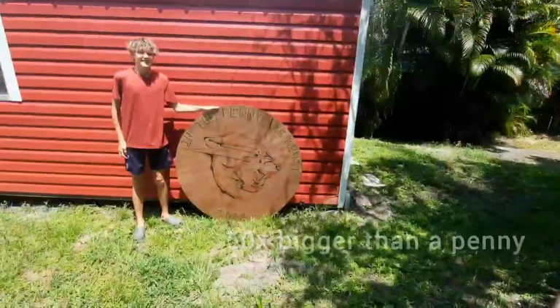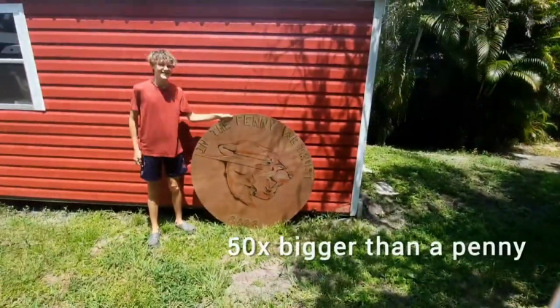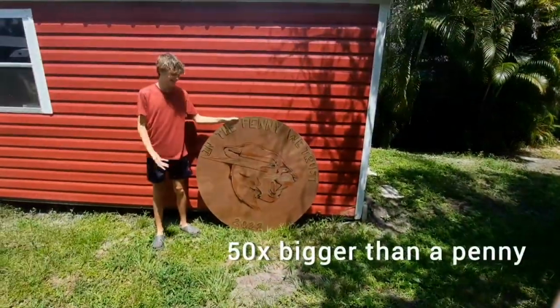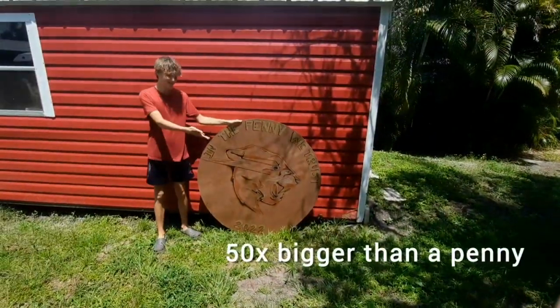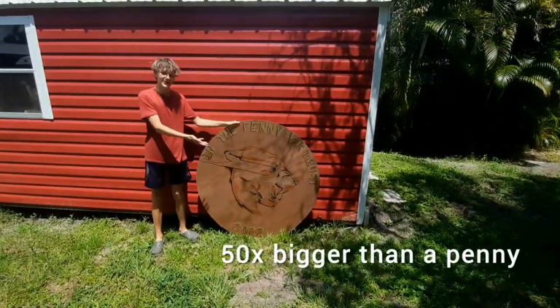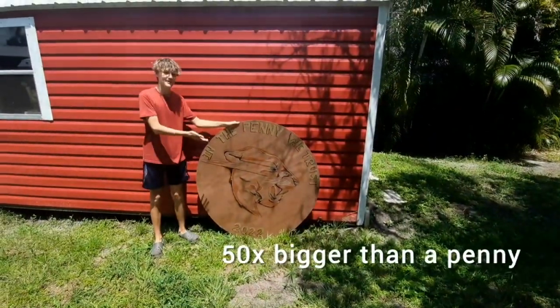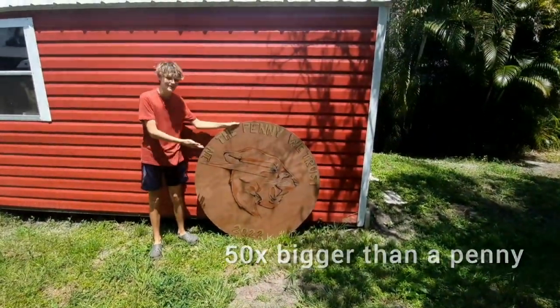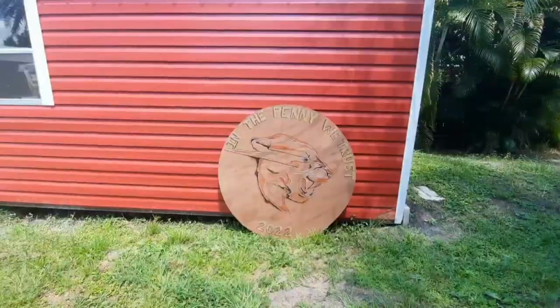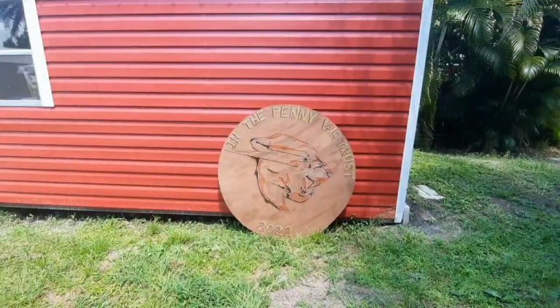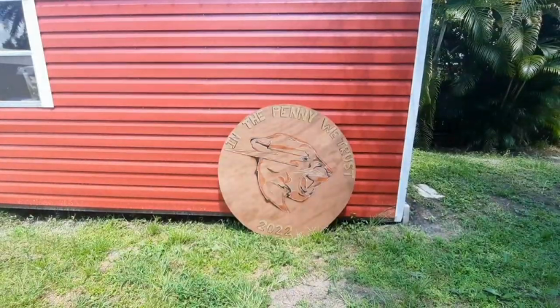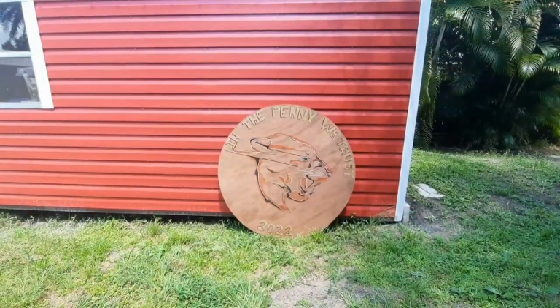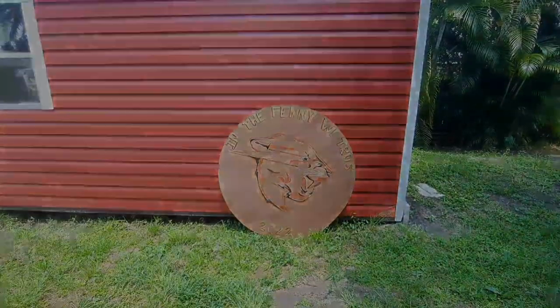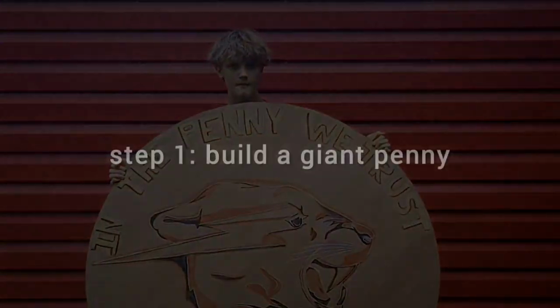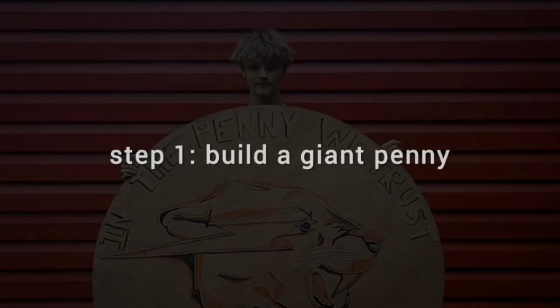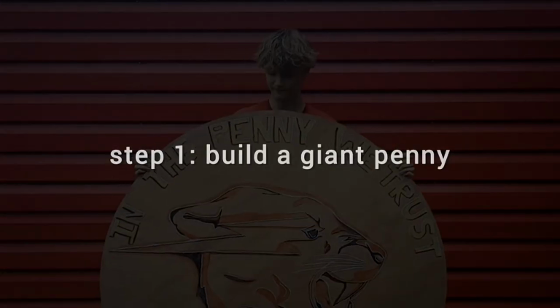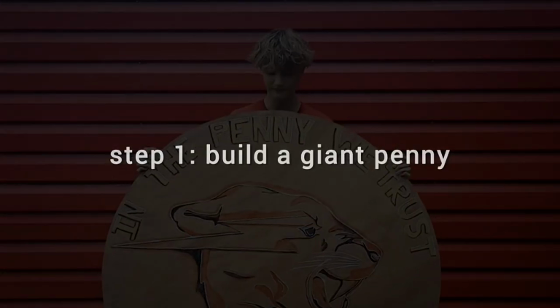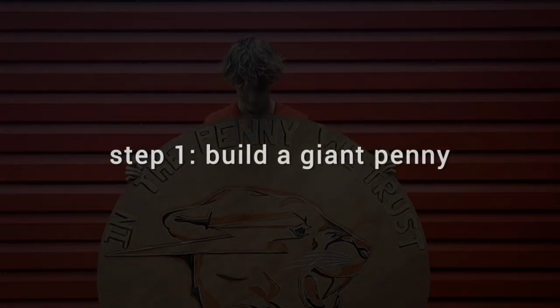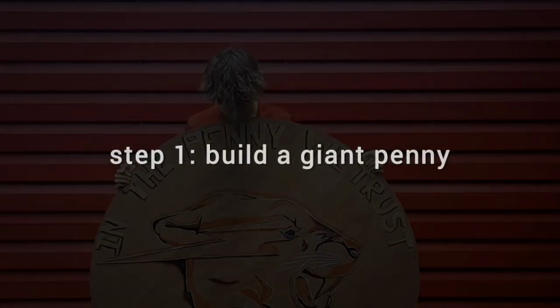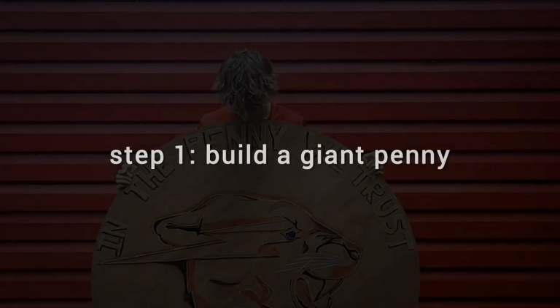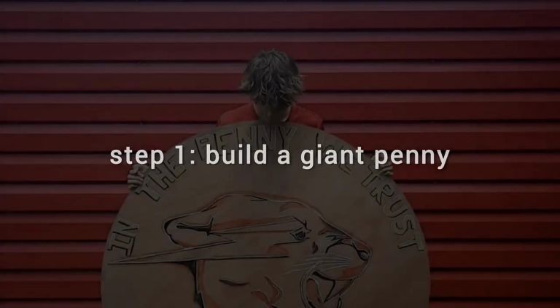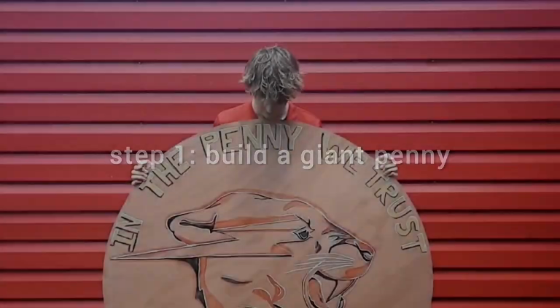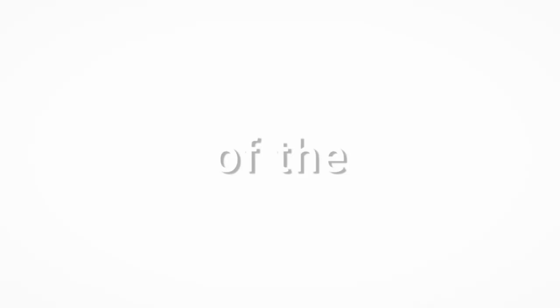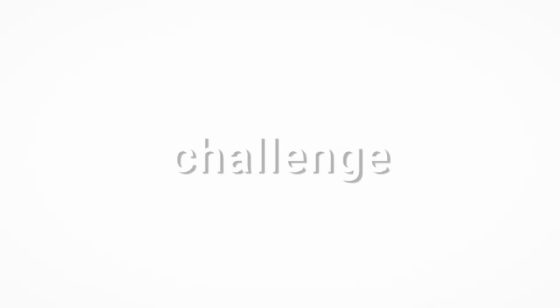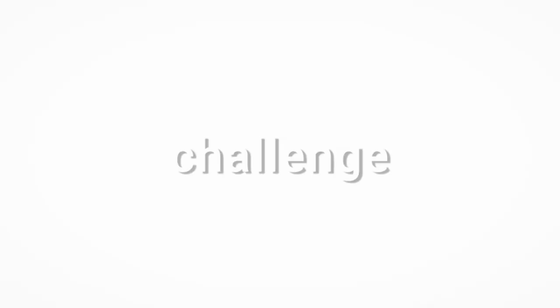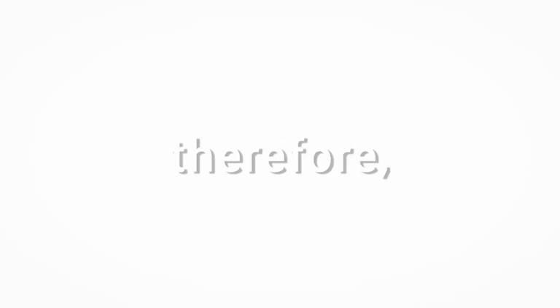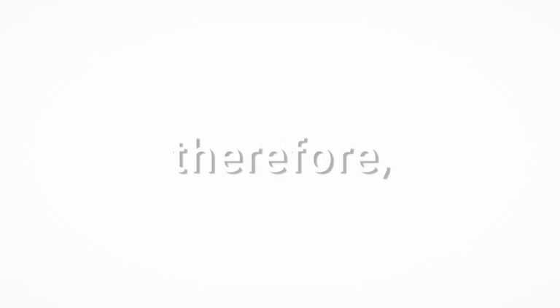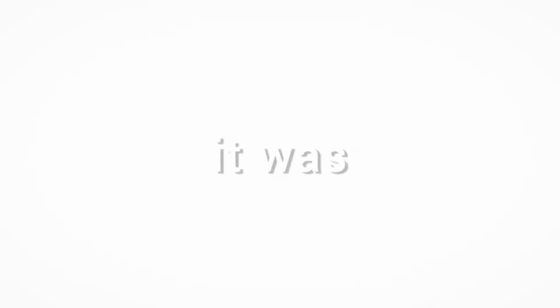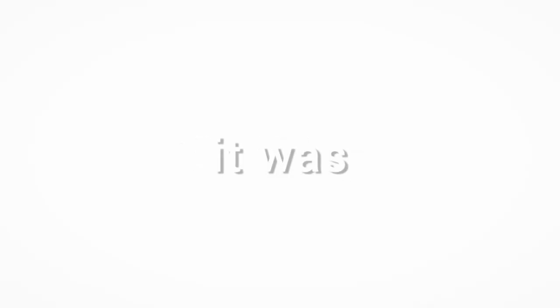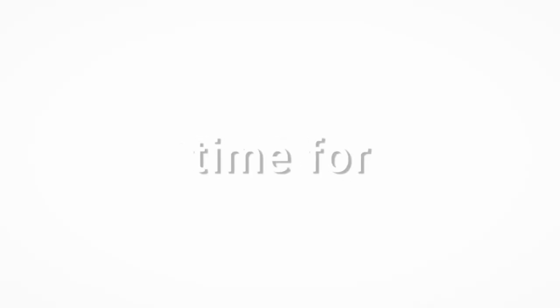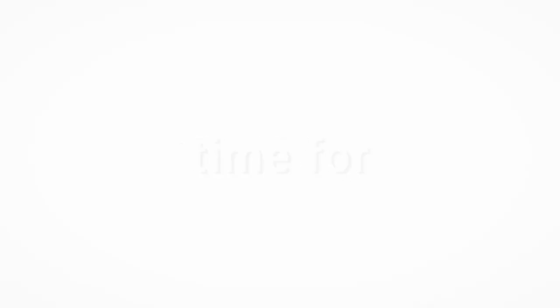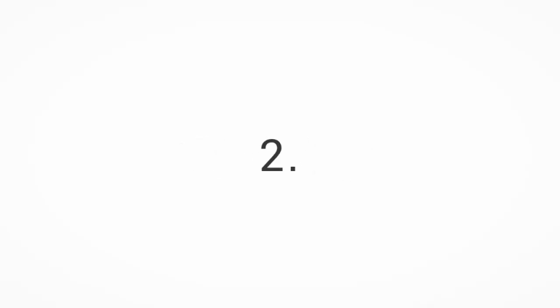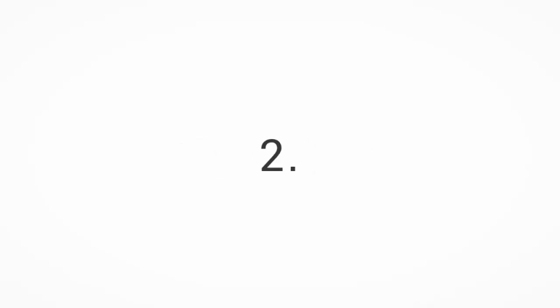The penny was finally done, but not this video. We just finished step one of the challenge. Therefore, it was time for step two.